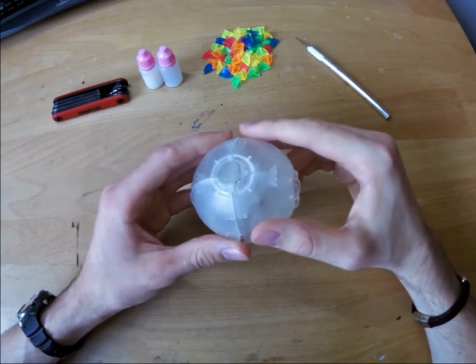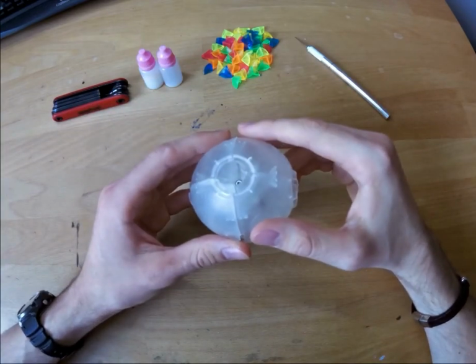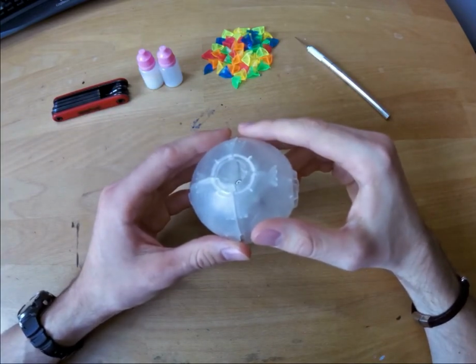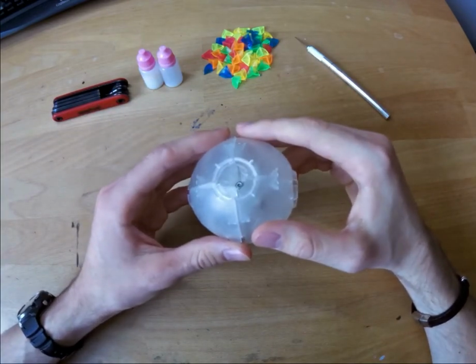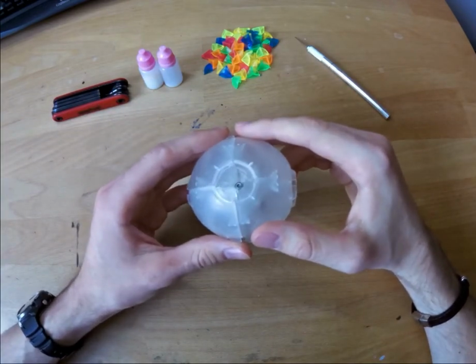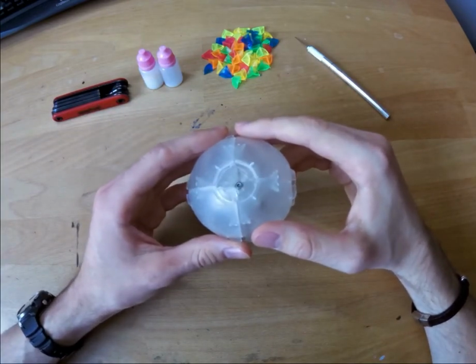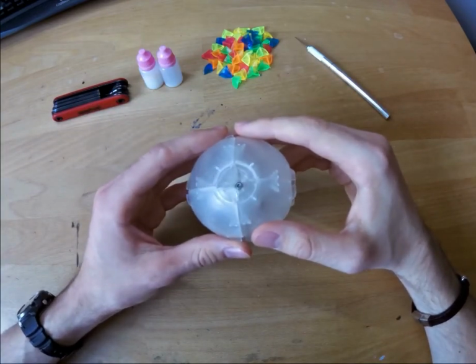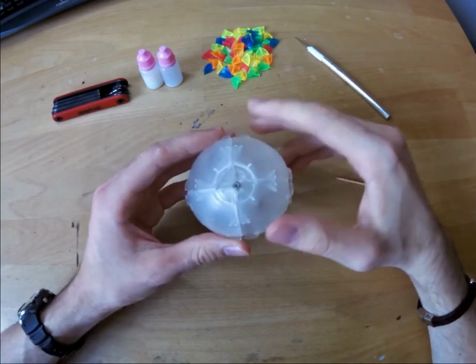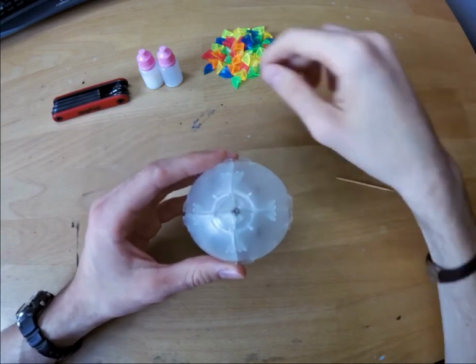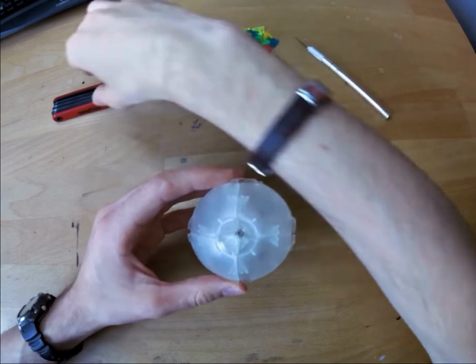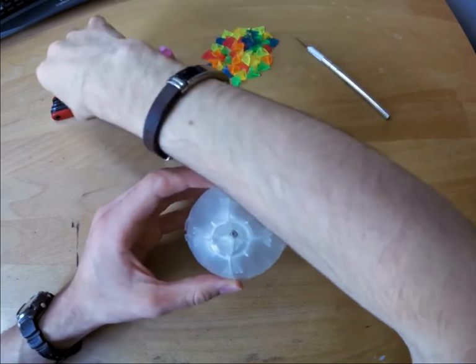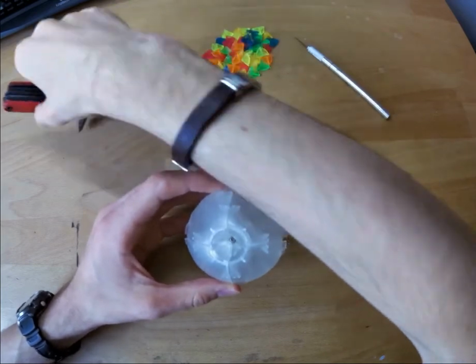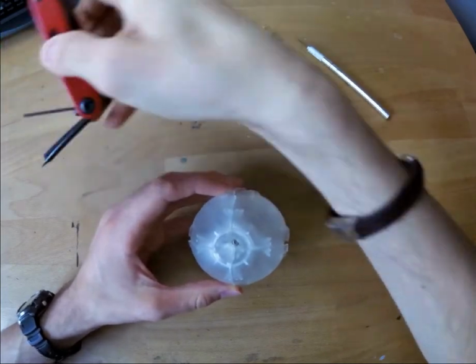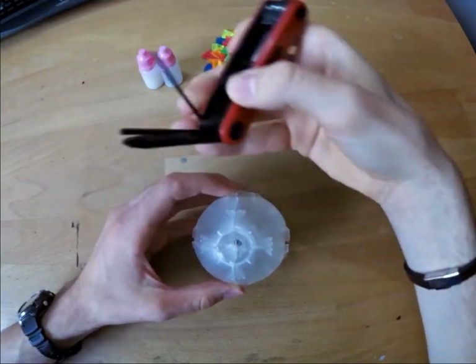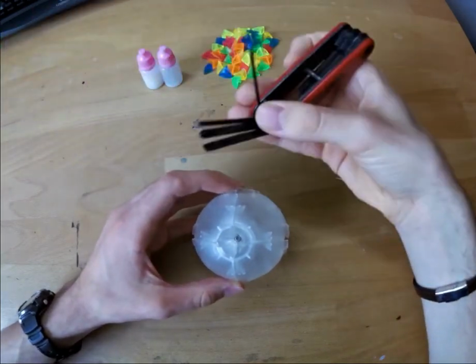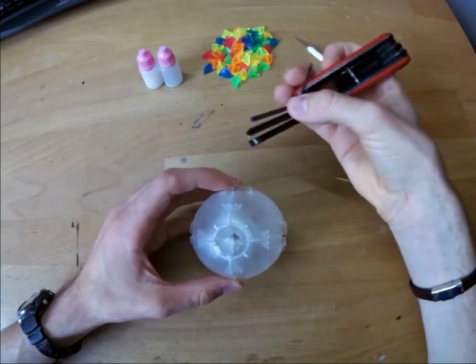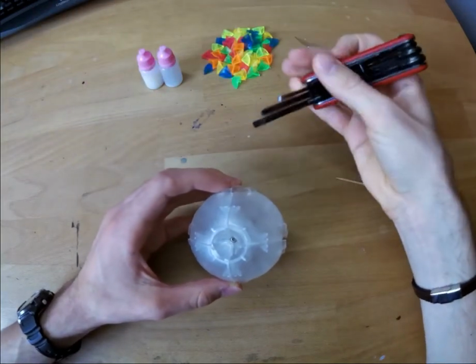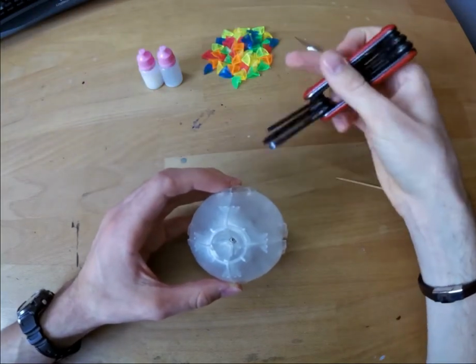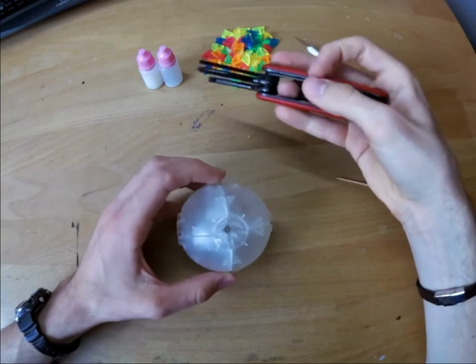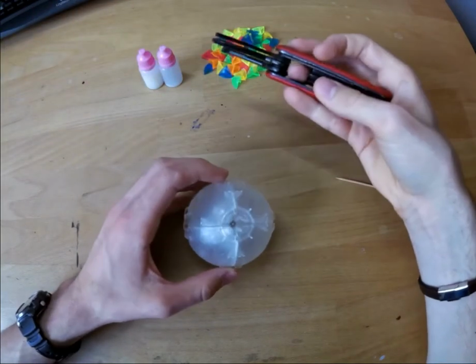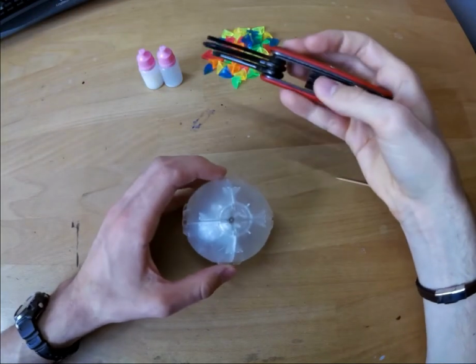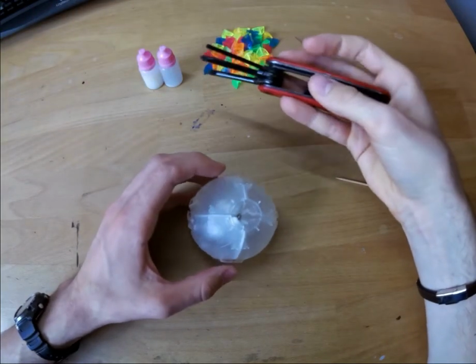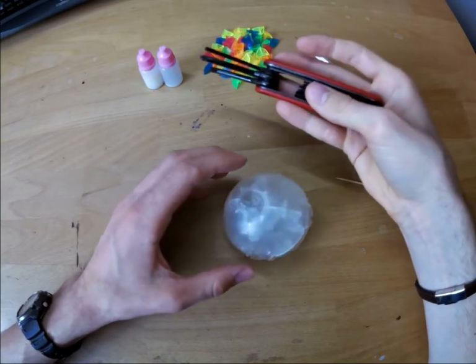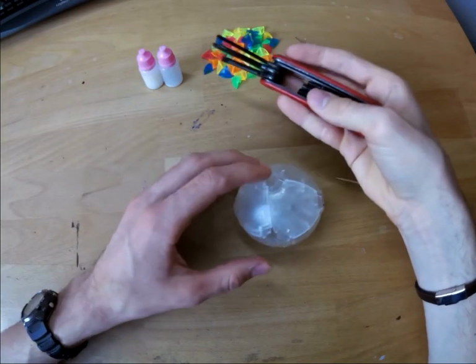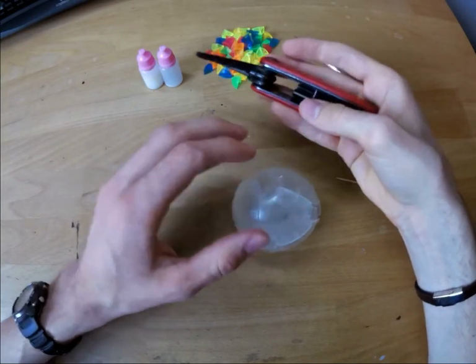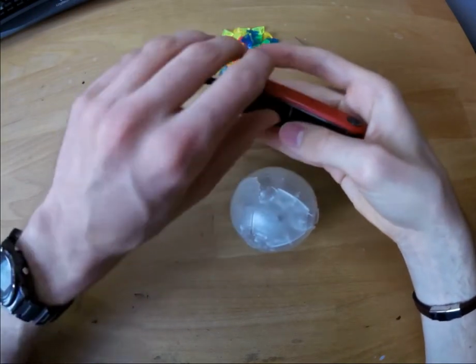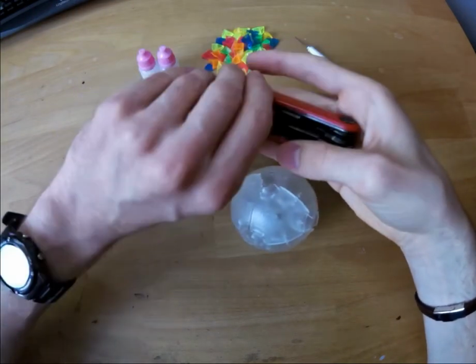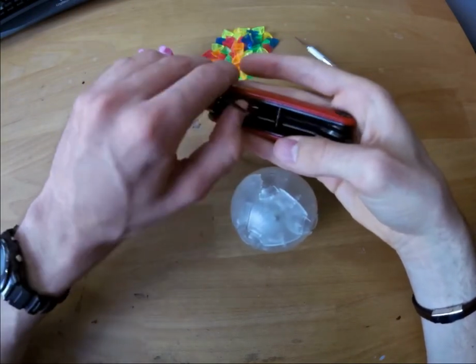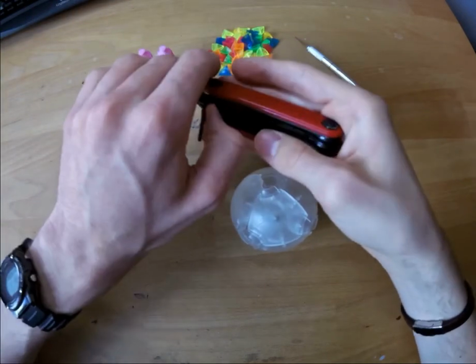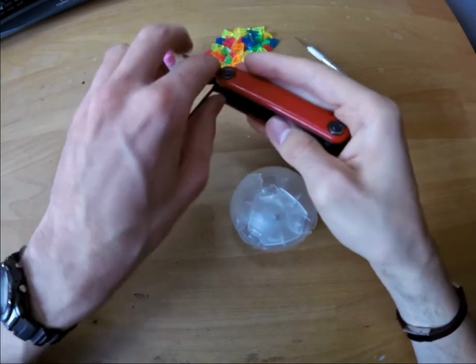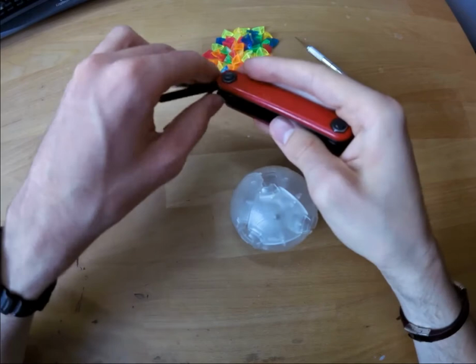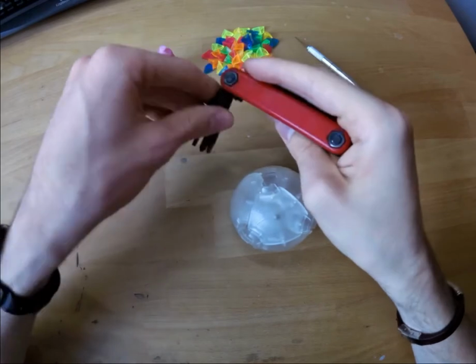Now hardtool can be easily disassembled like any 2x2. Use an allen key to unscrew the screws.